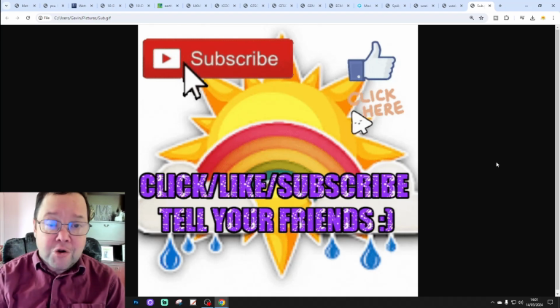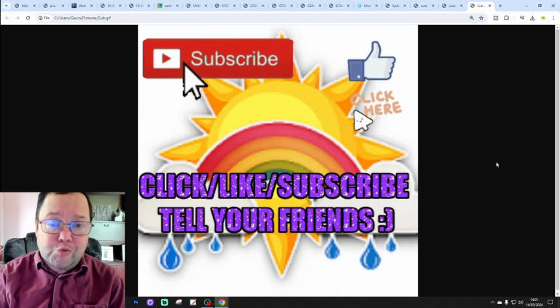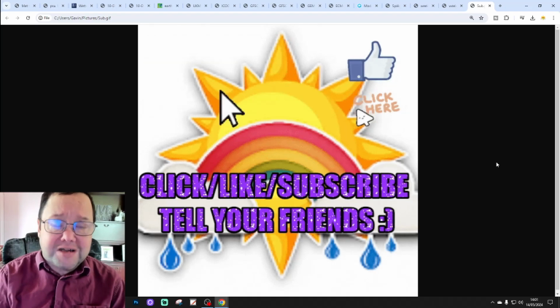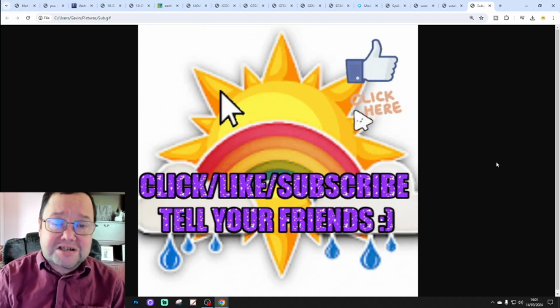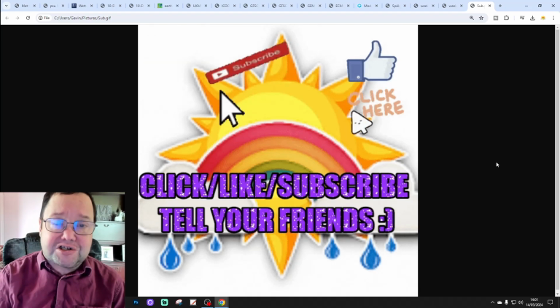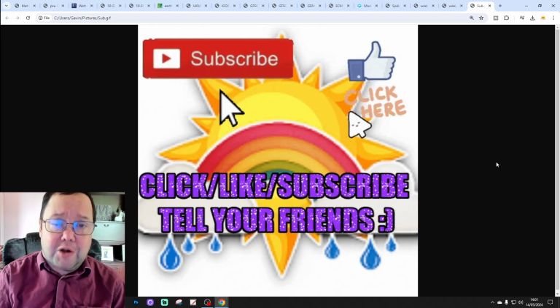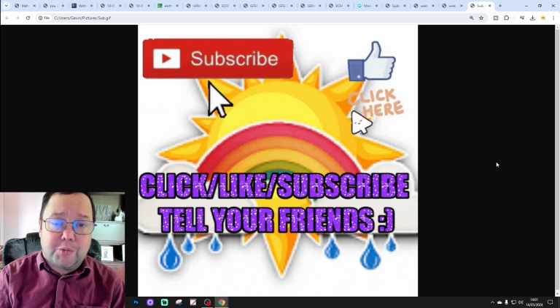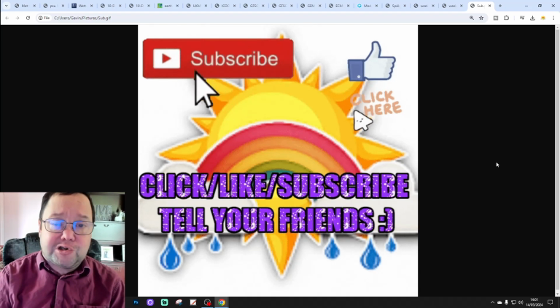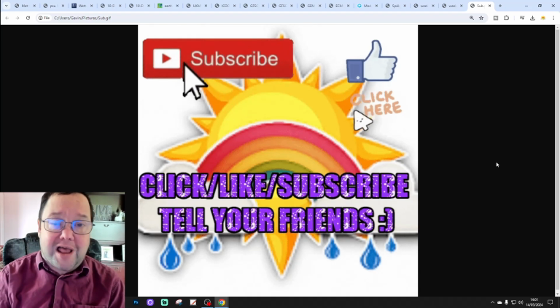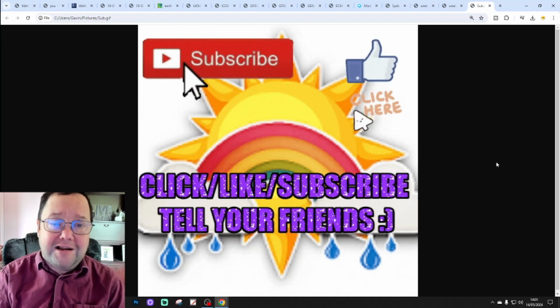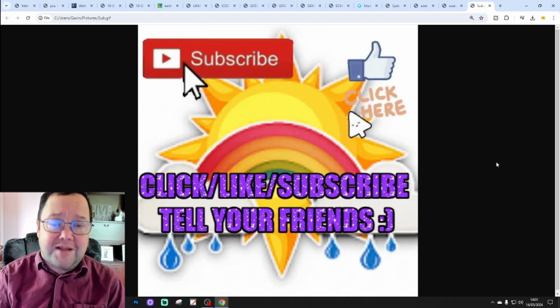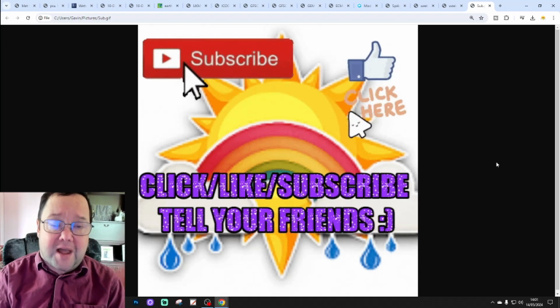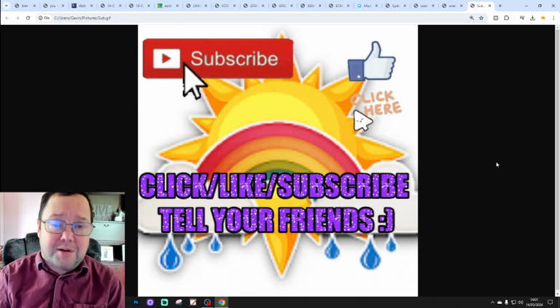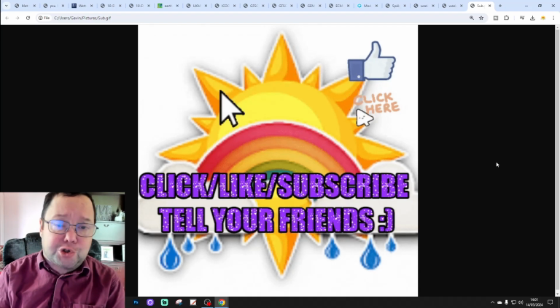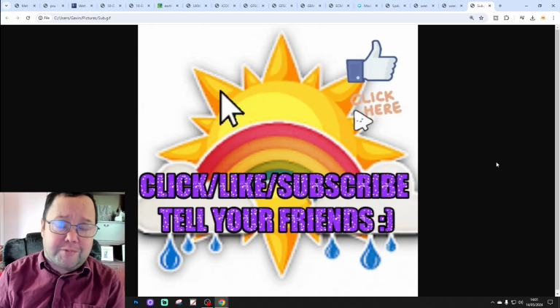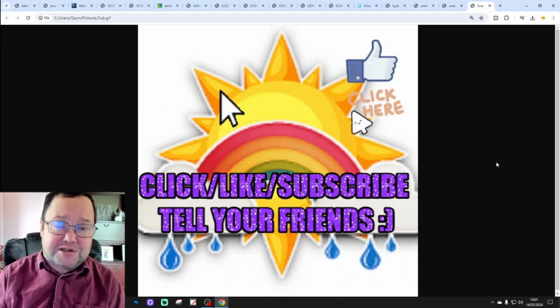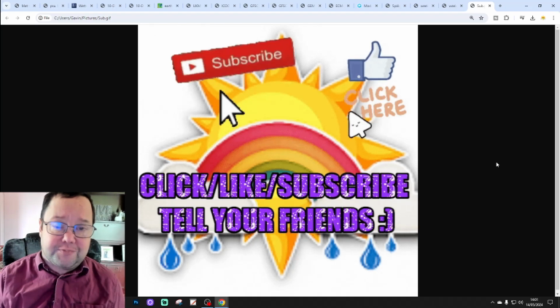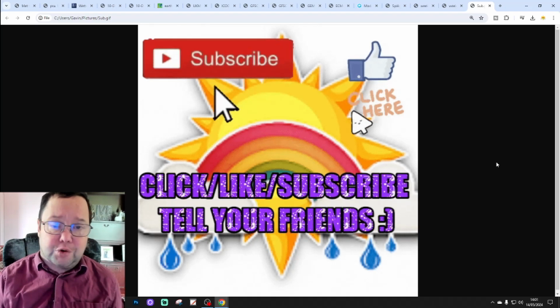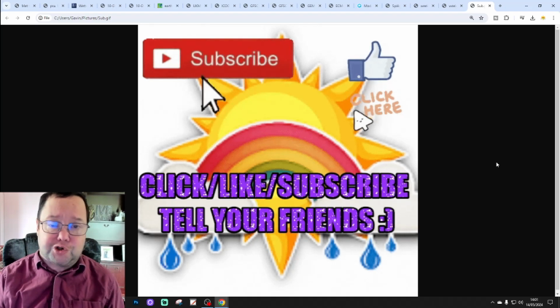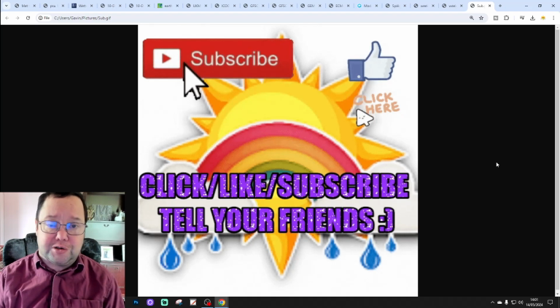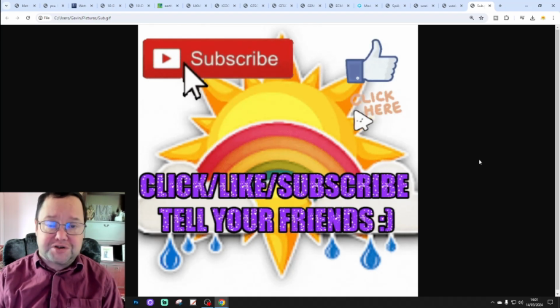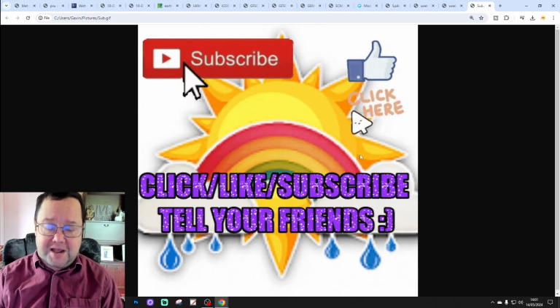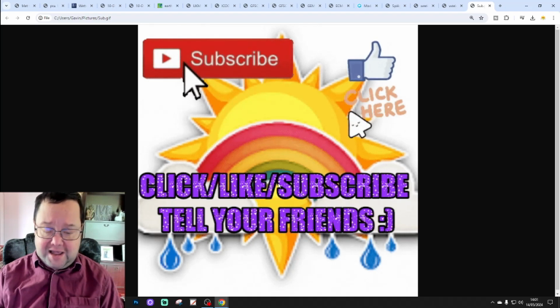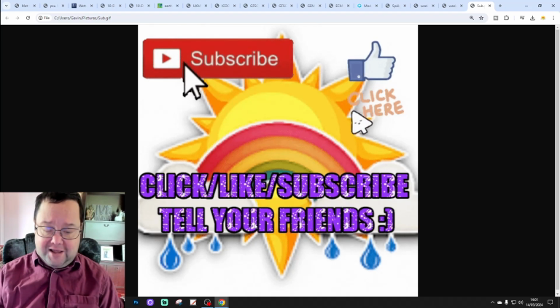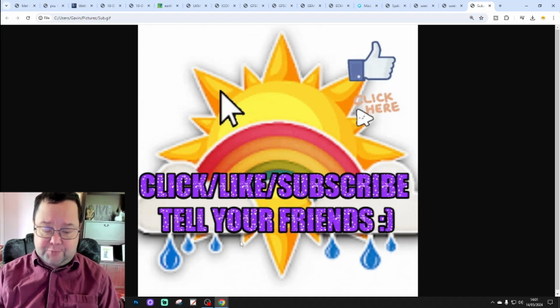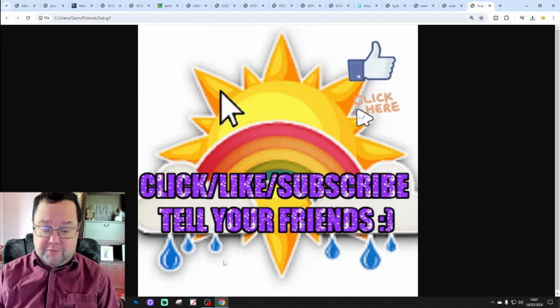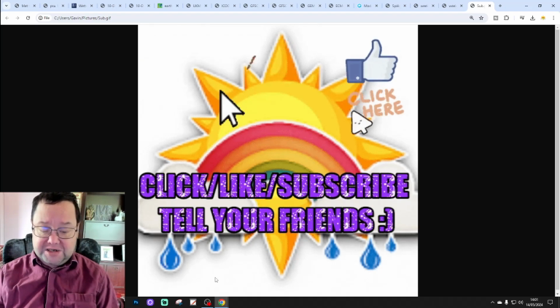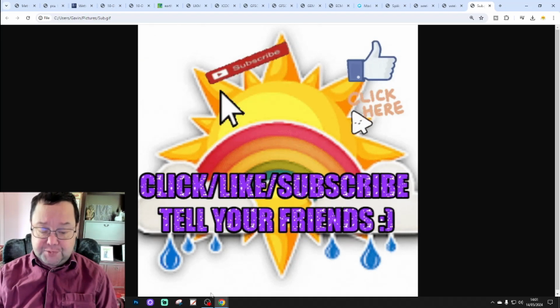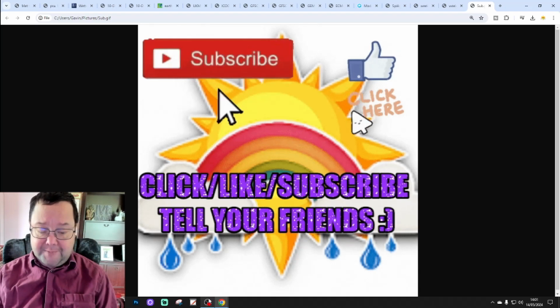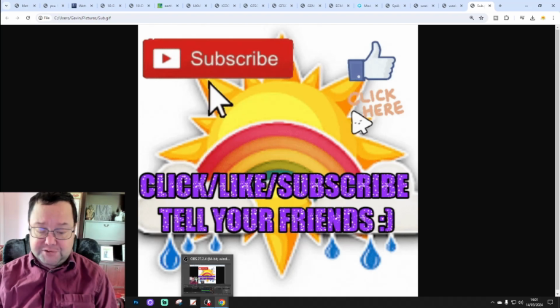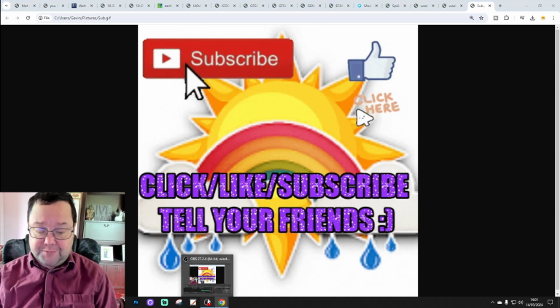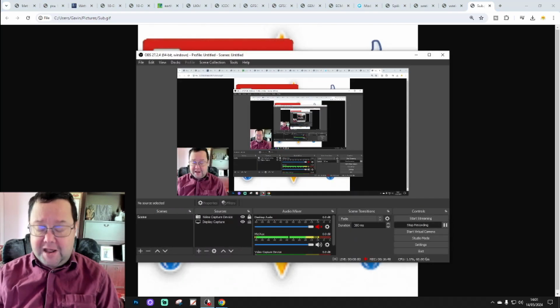Right, so we shall end it there. Enjoy the rest of your Tuesday, and thanks for watching.